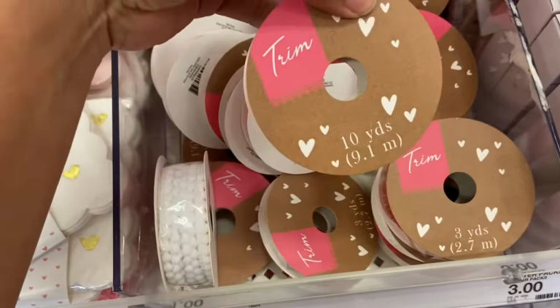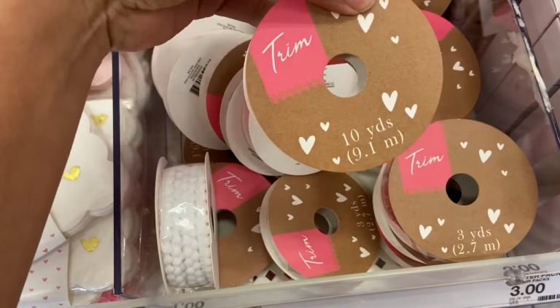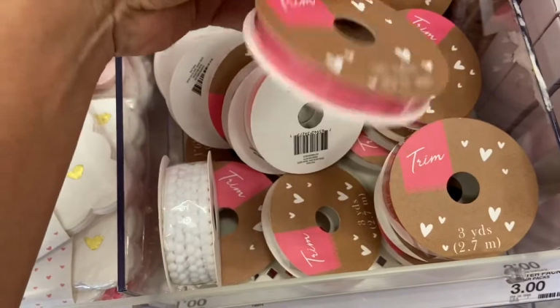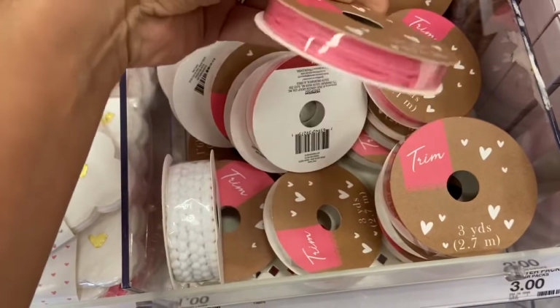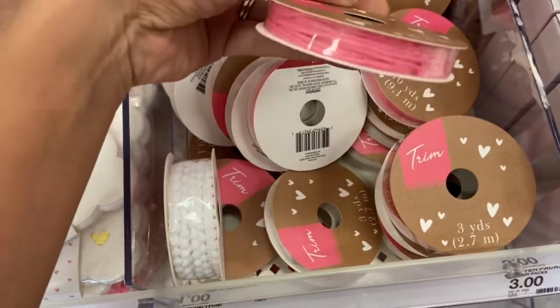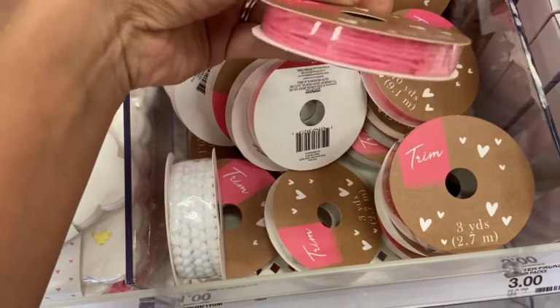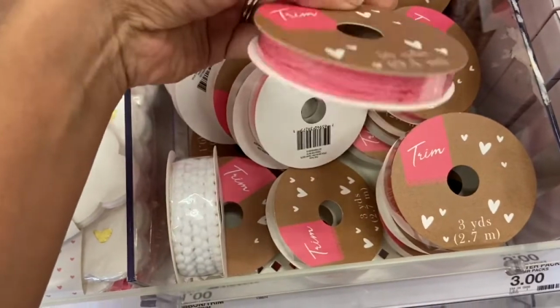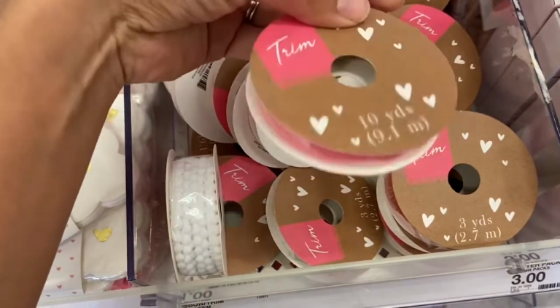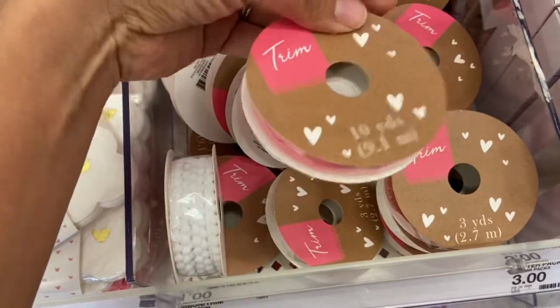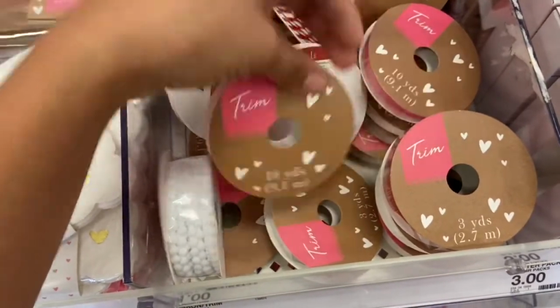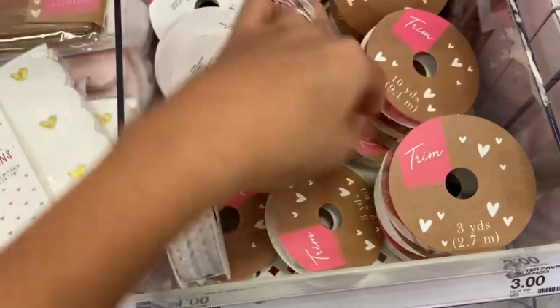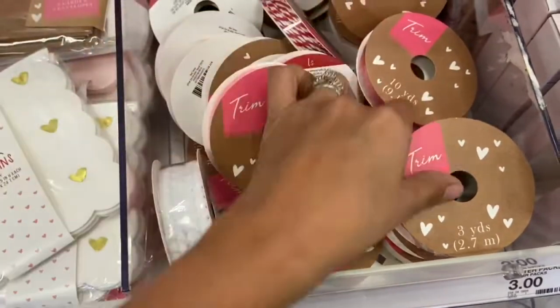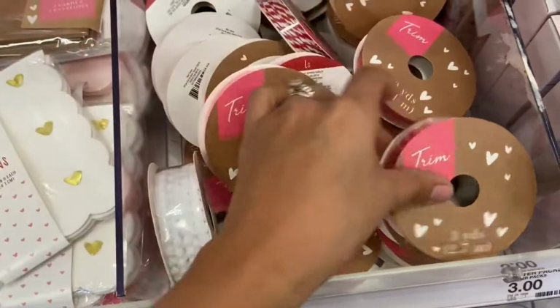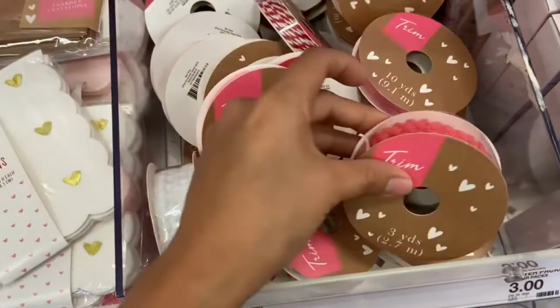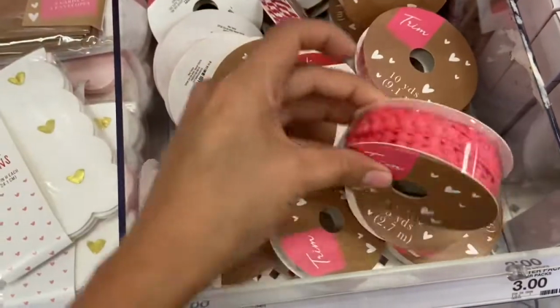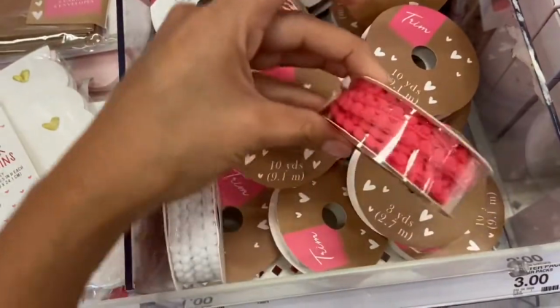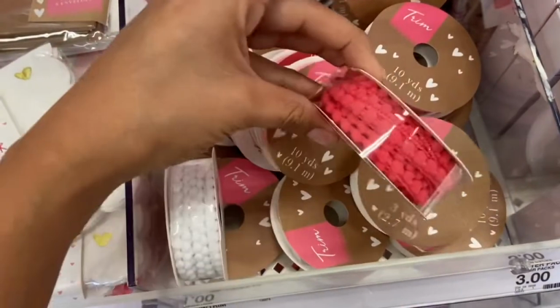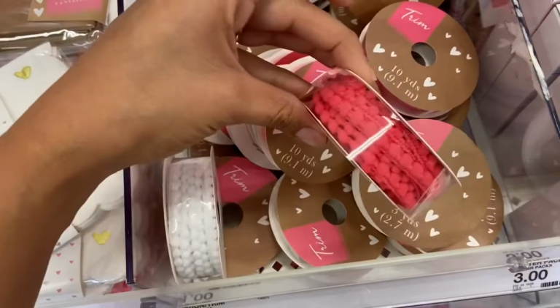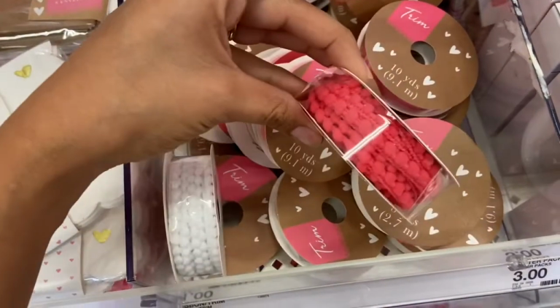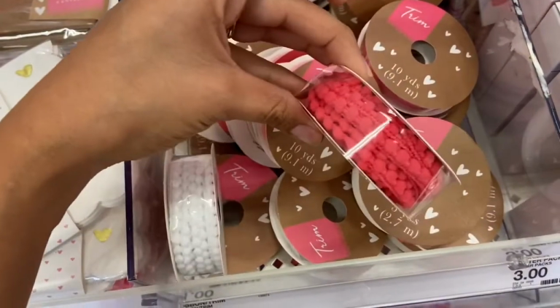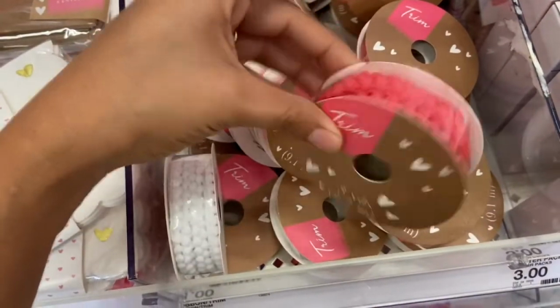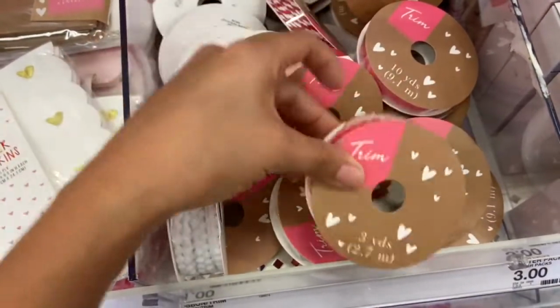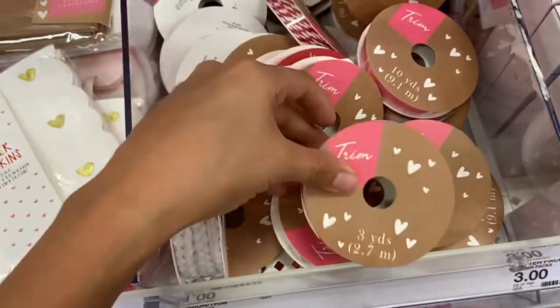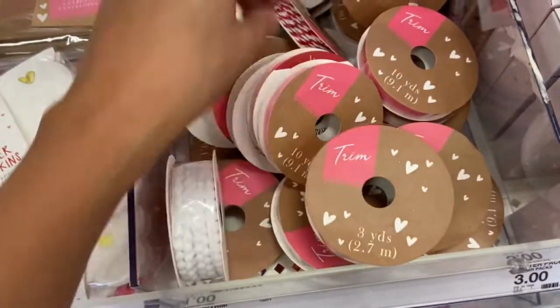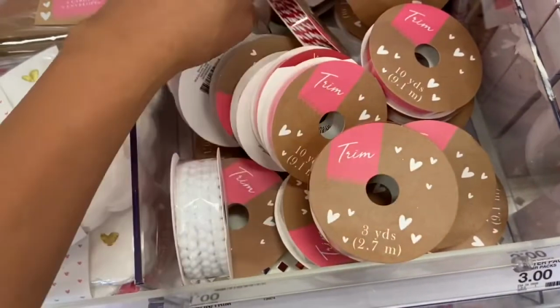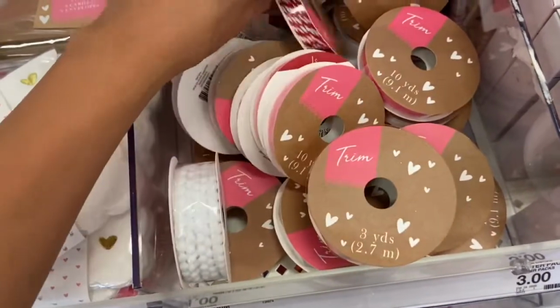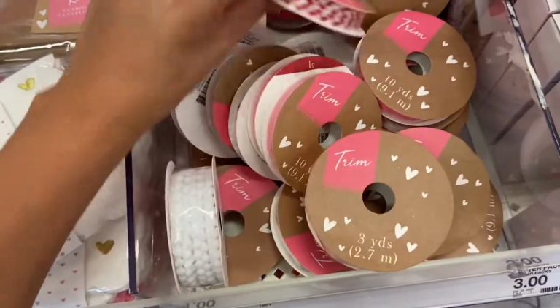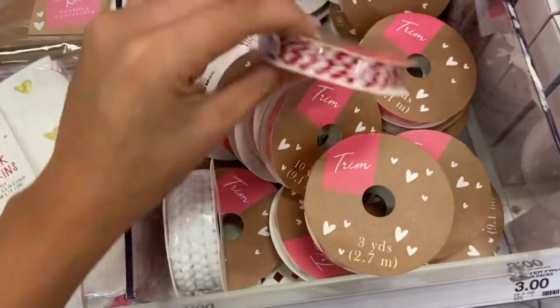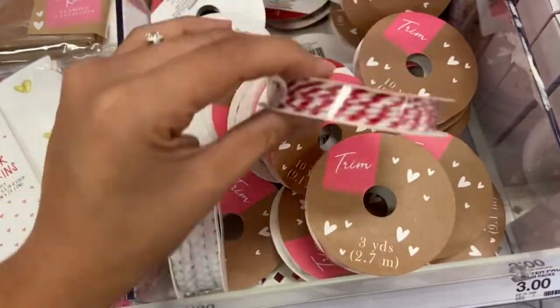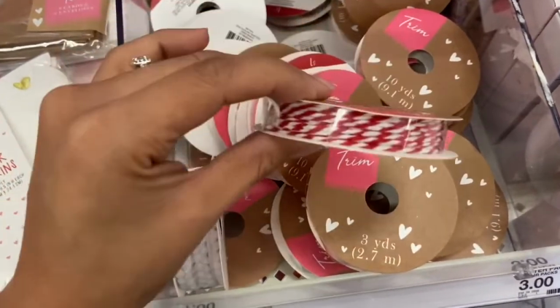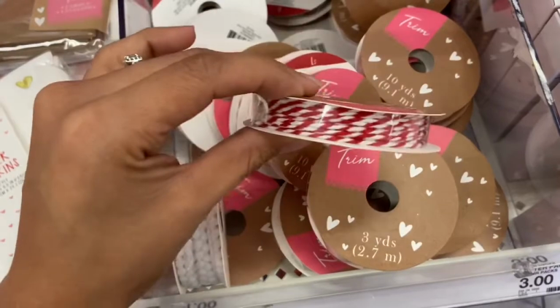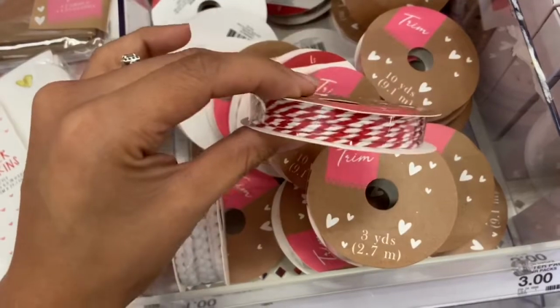They have a lot of cute trim here that you can use for your gifts — they have different colors and designs, and these are all a dollar.